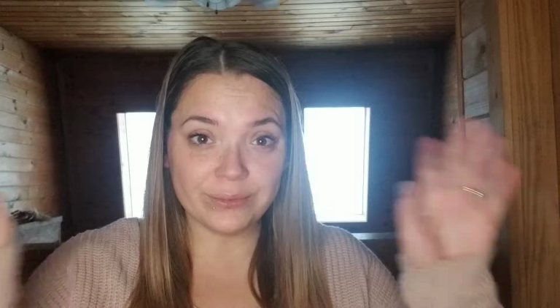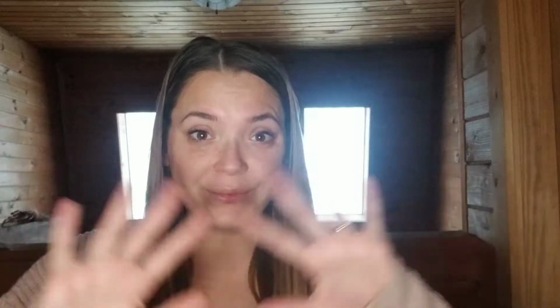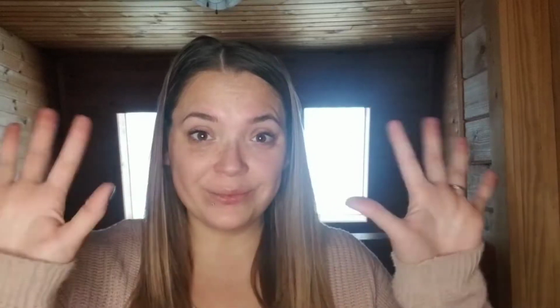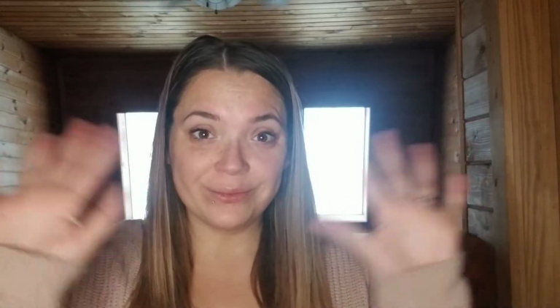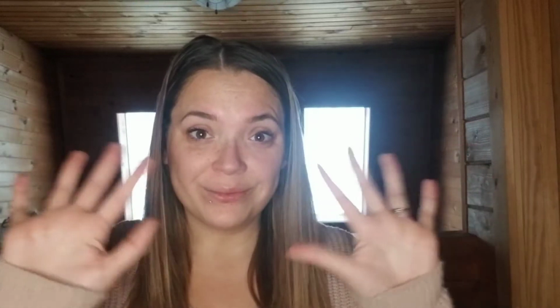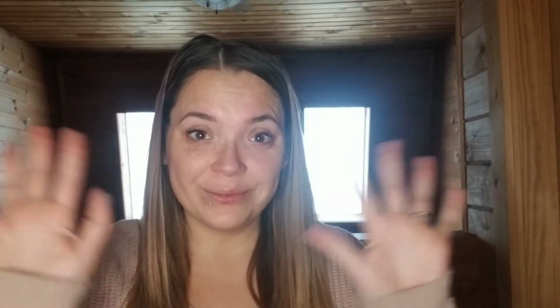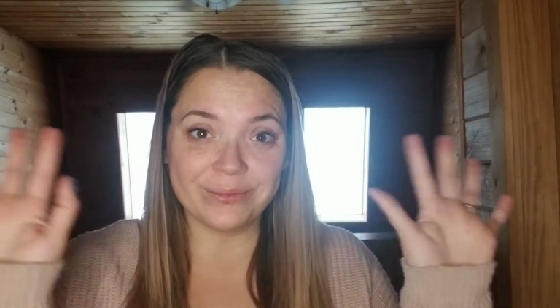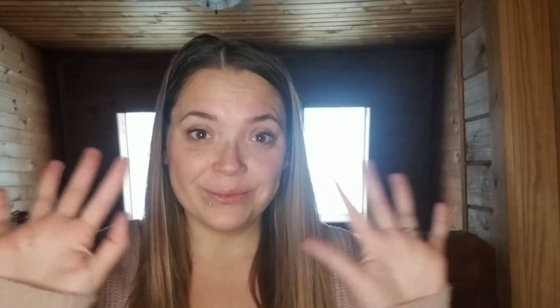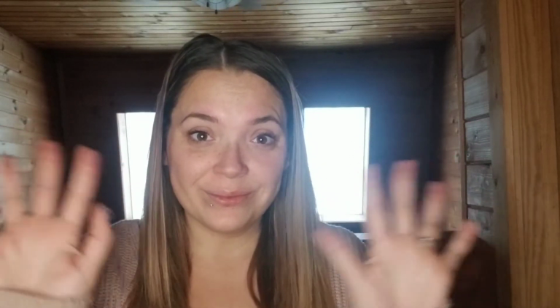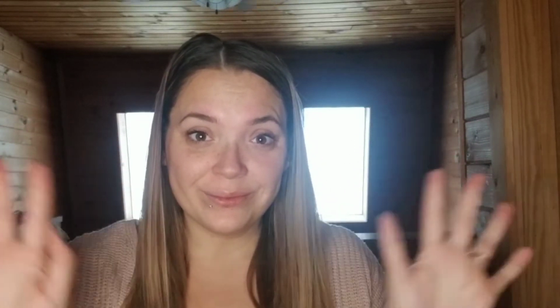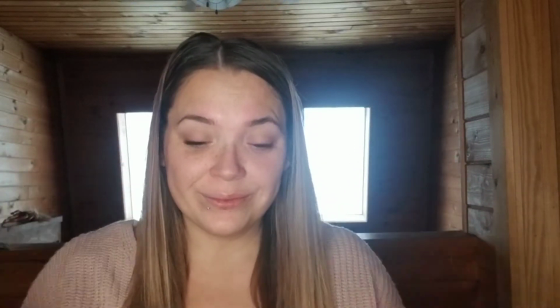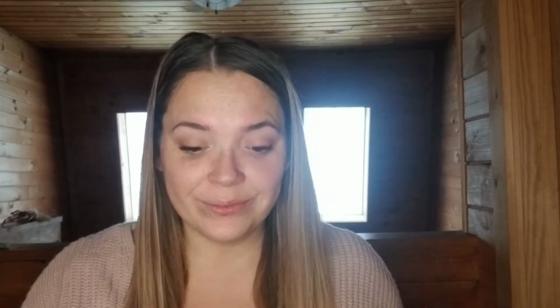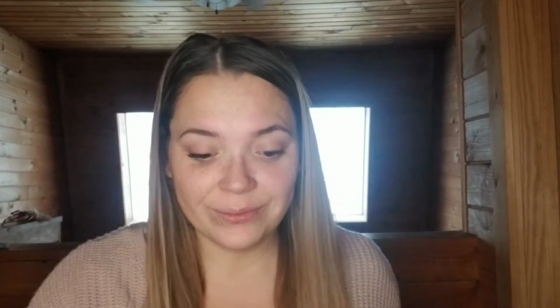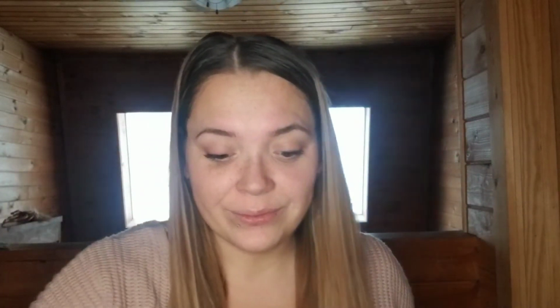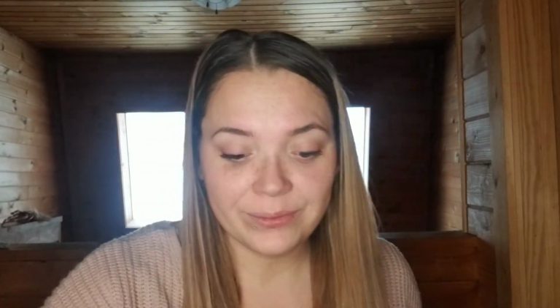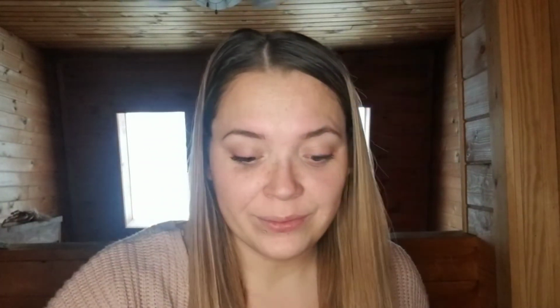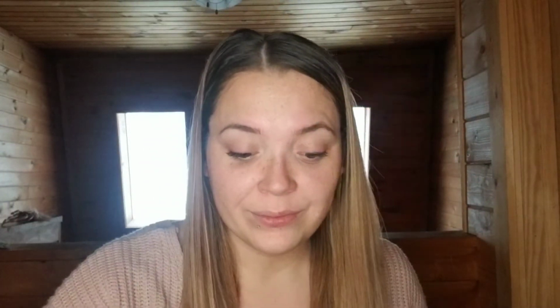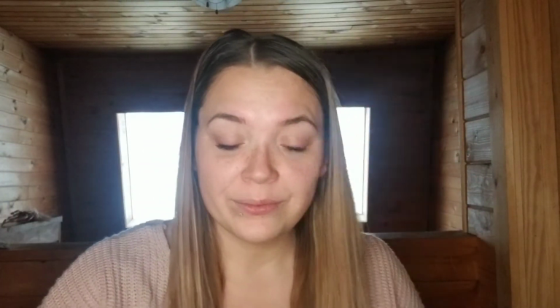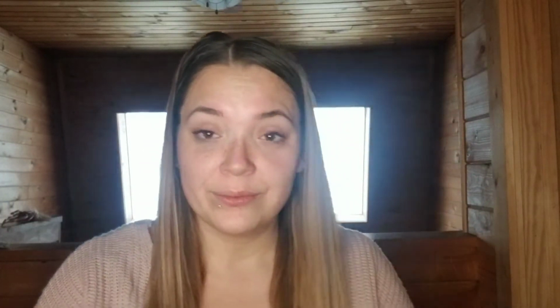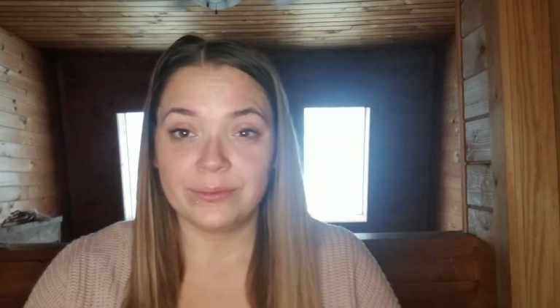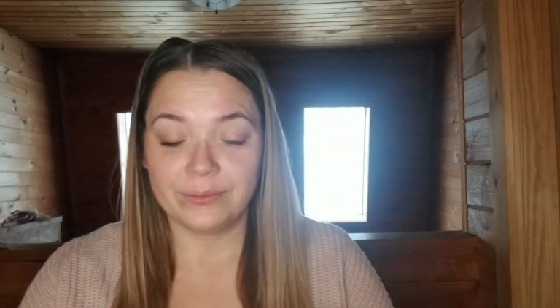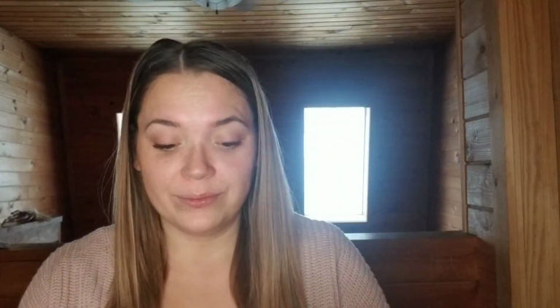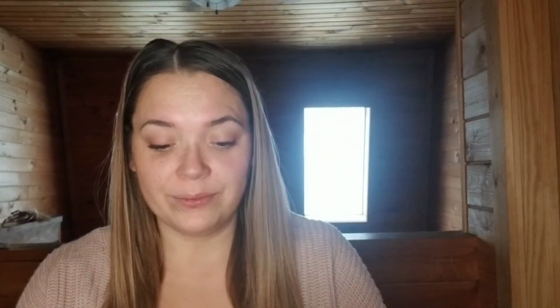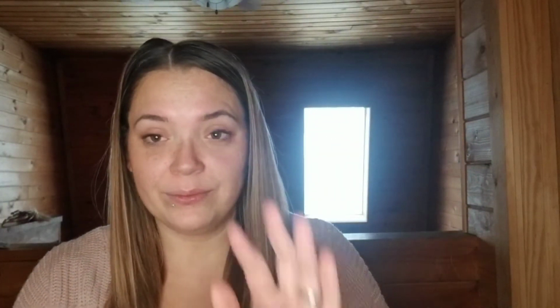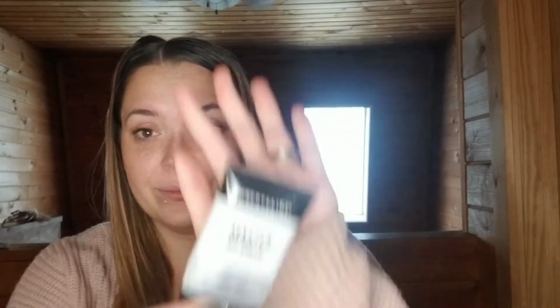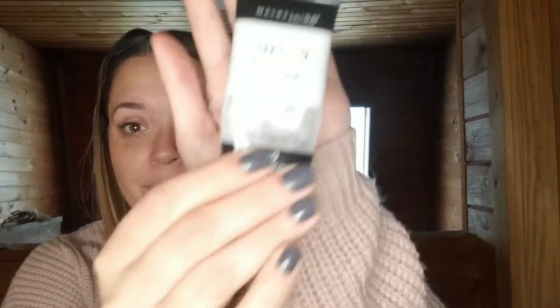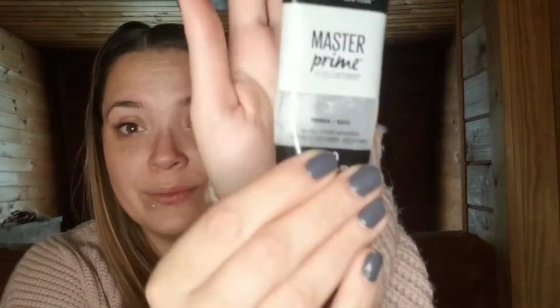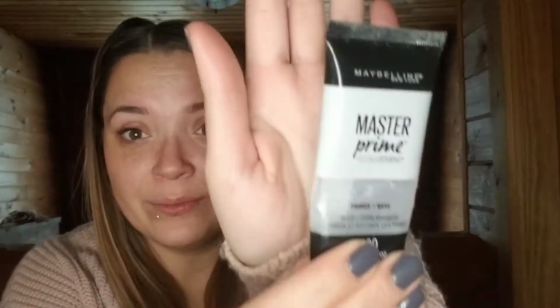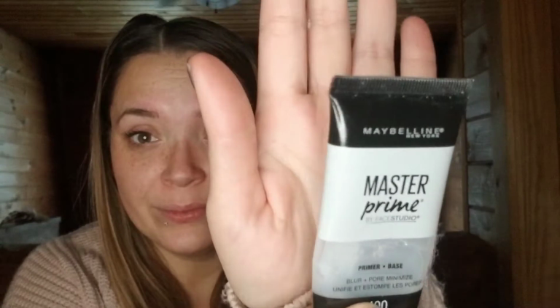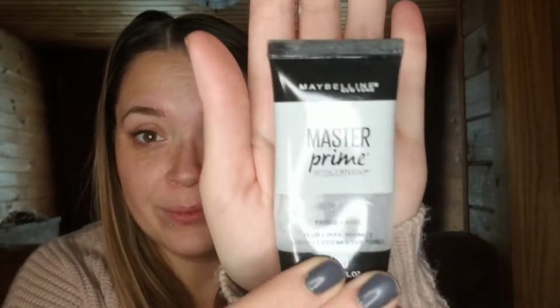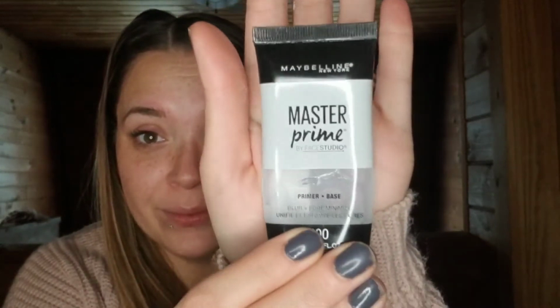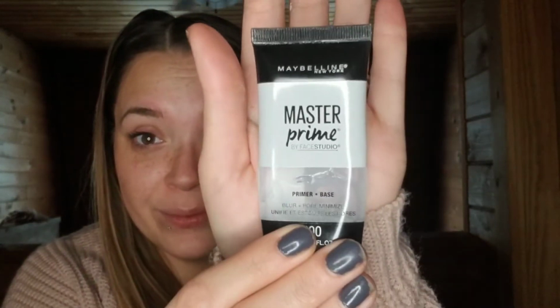Hey guys, back at it again. So today I'm going to do the 10-minute everyday makeup challenge.